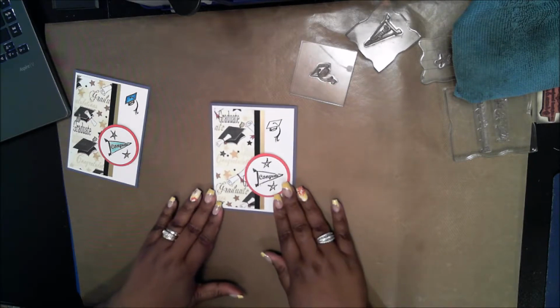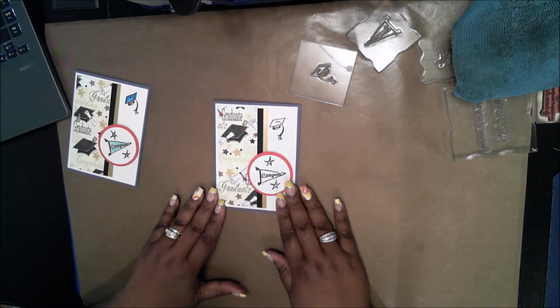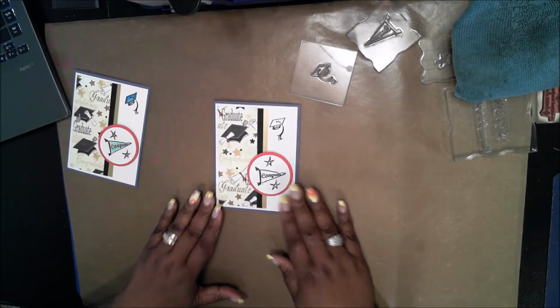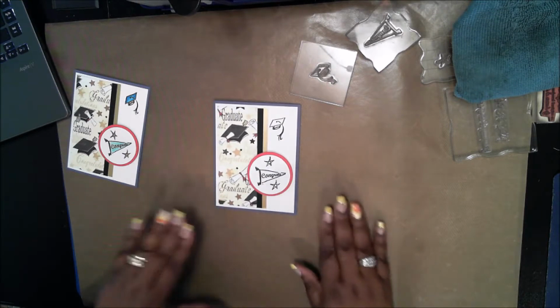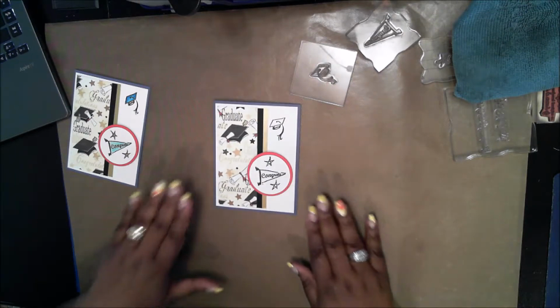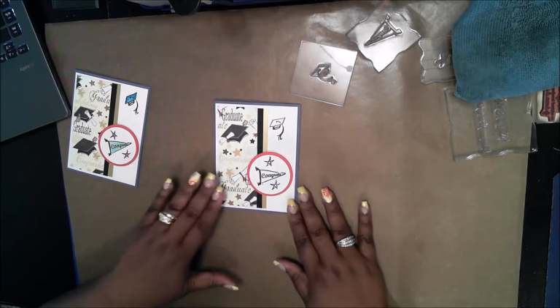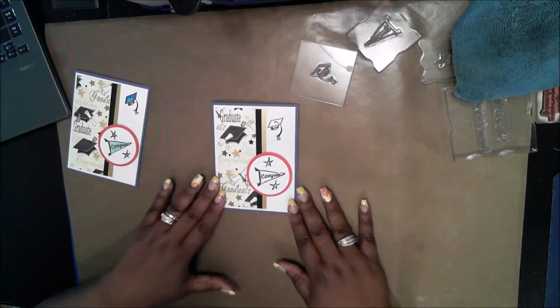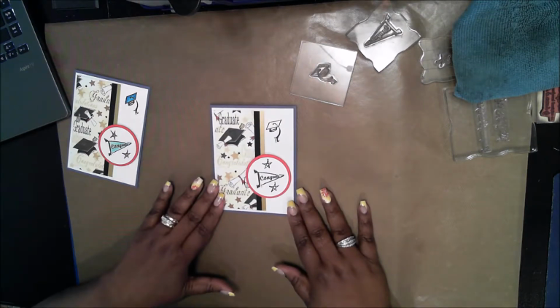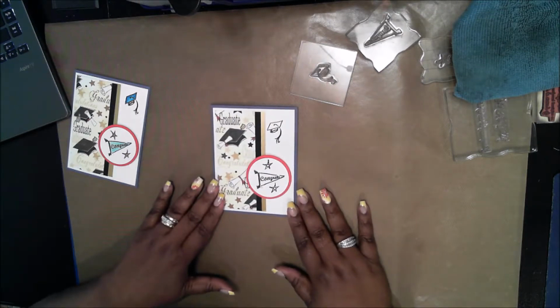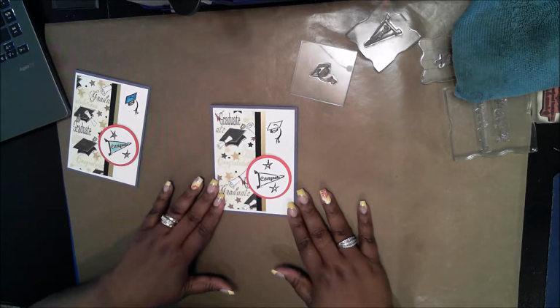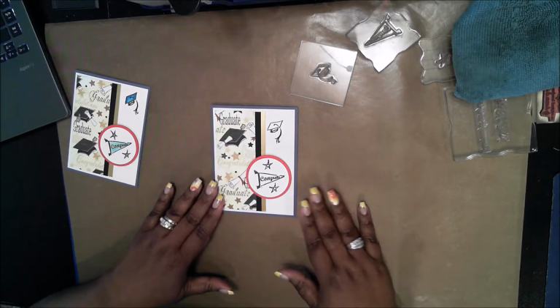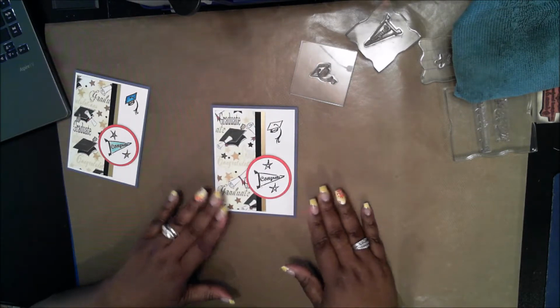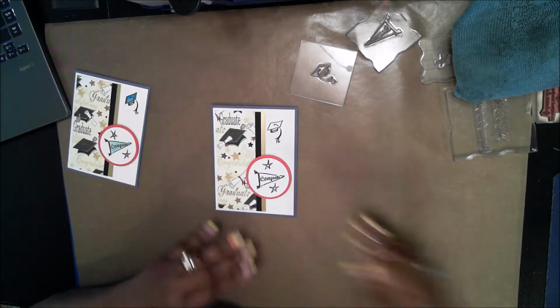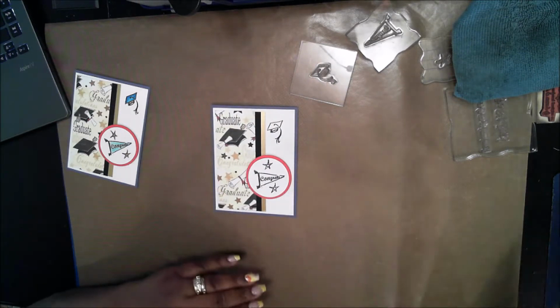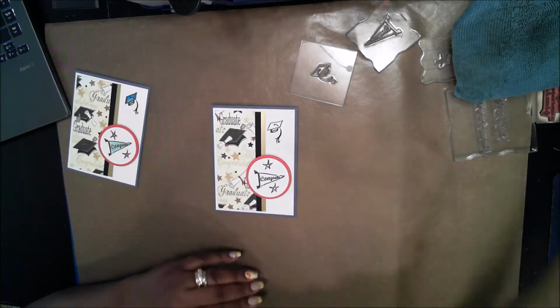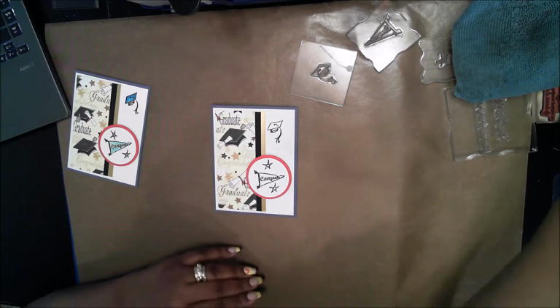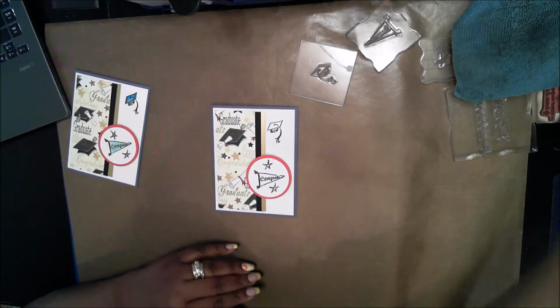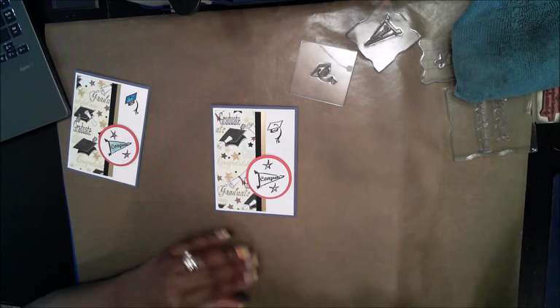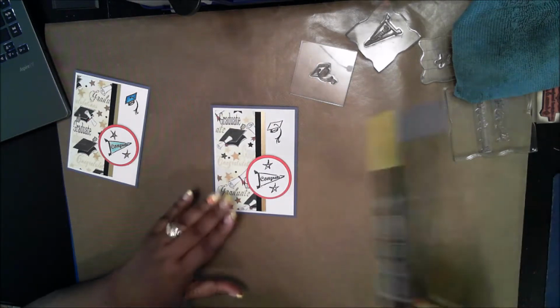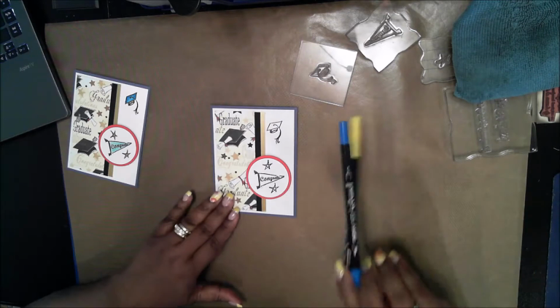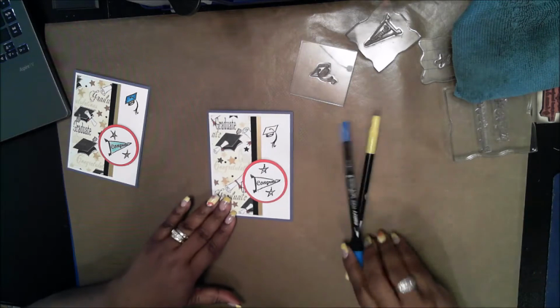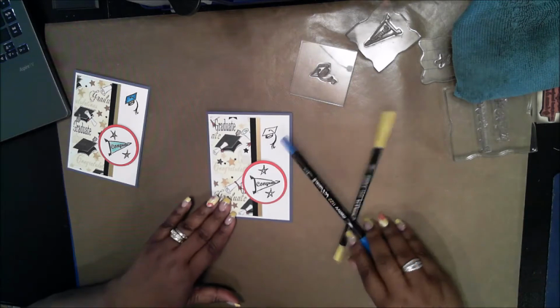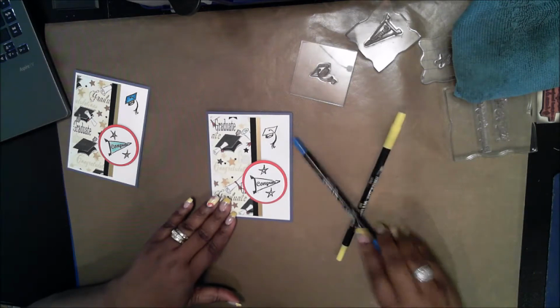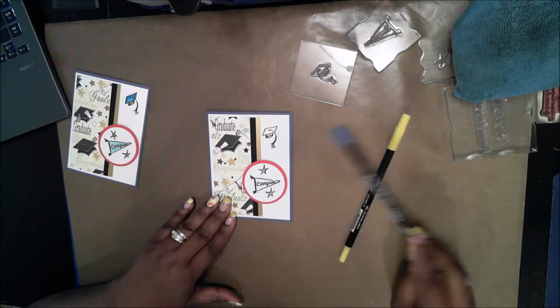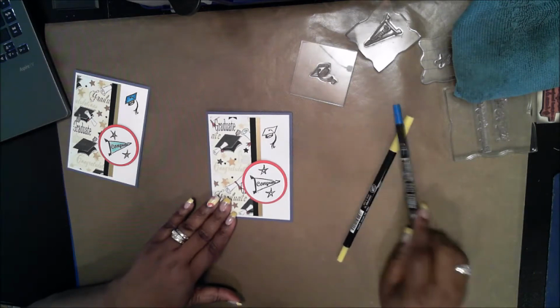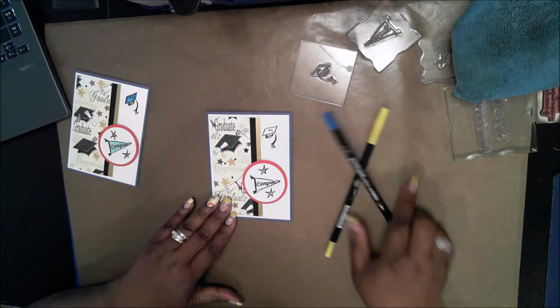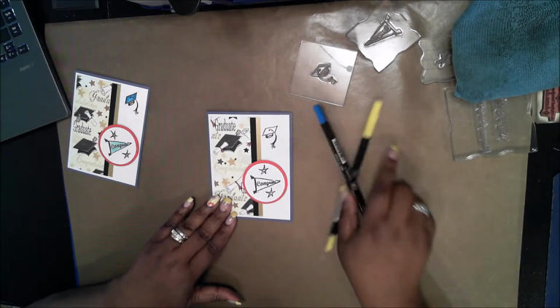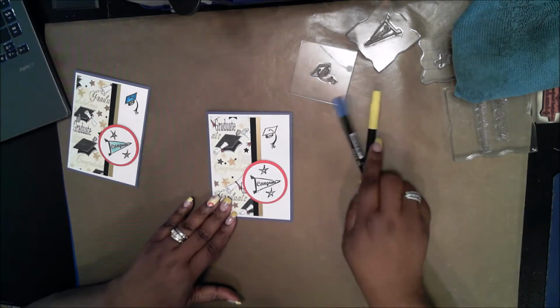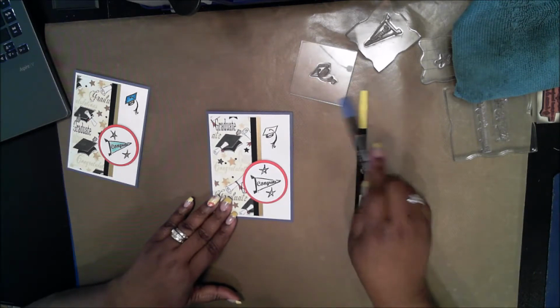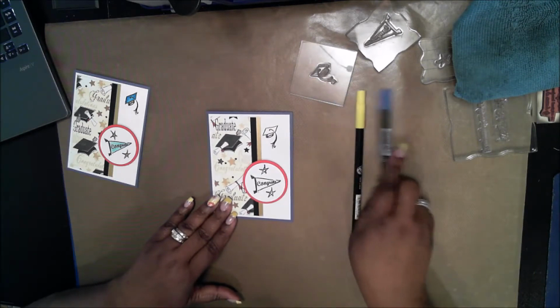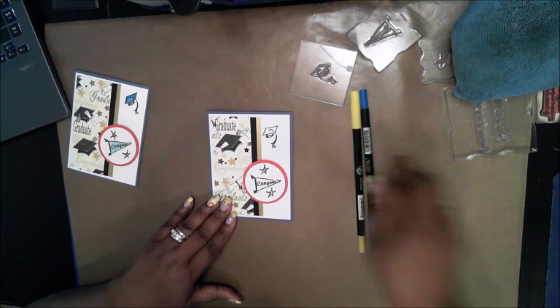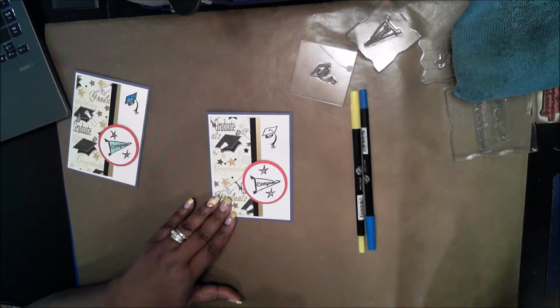Okay, now the only thing that remains is to do the little bit of coloring that this card needs.